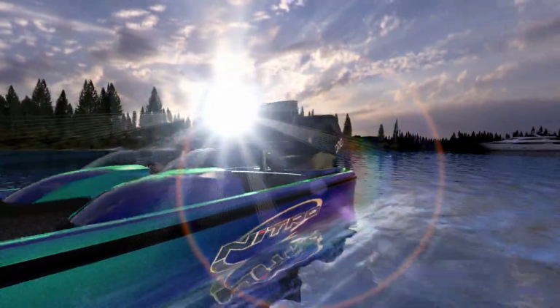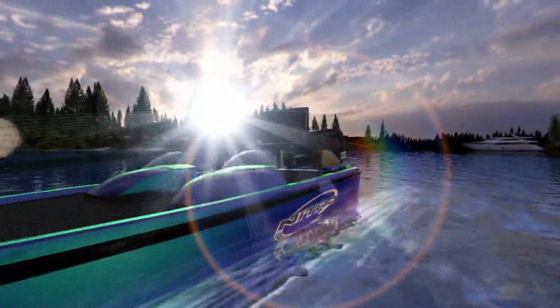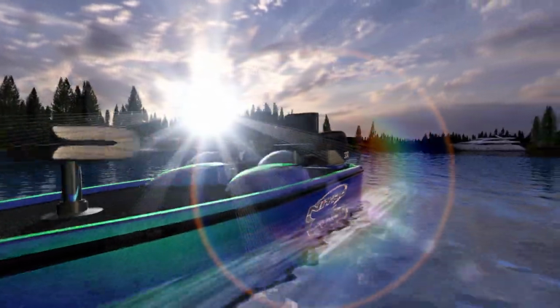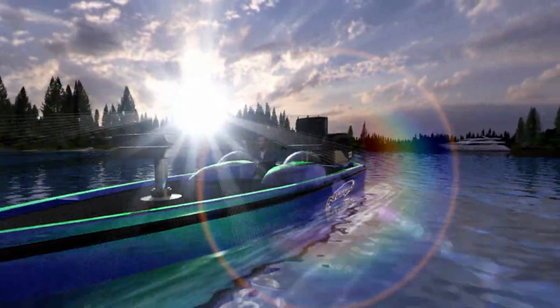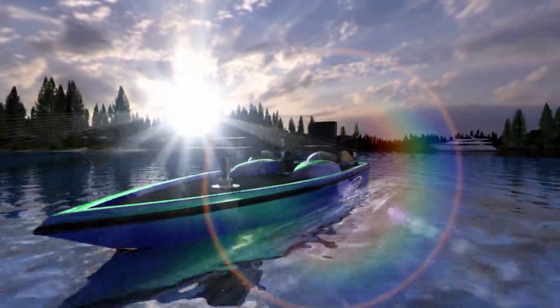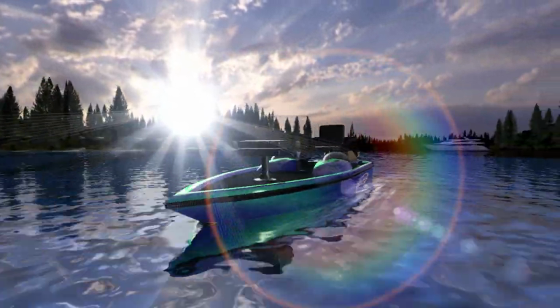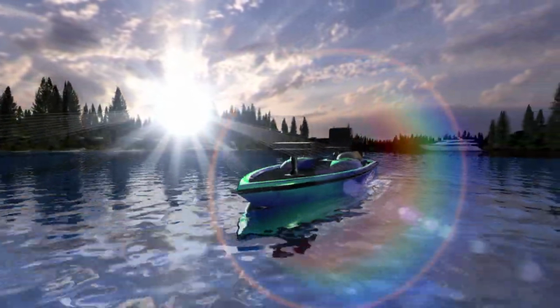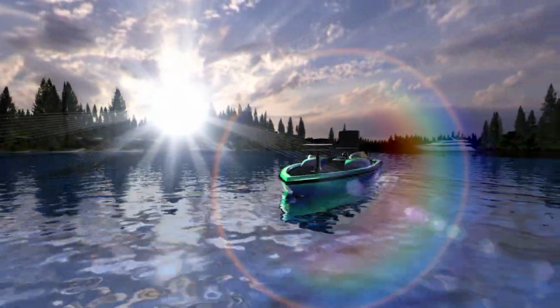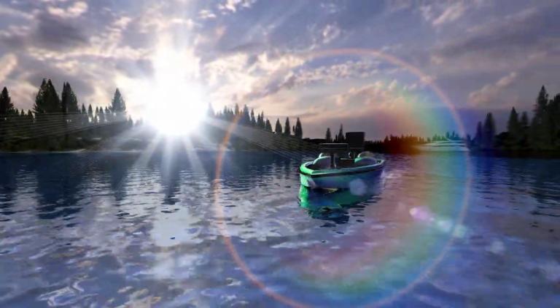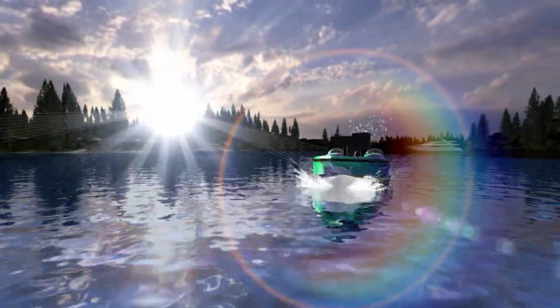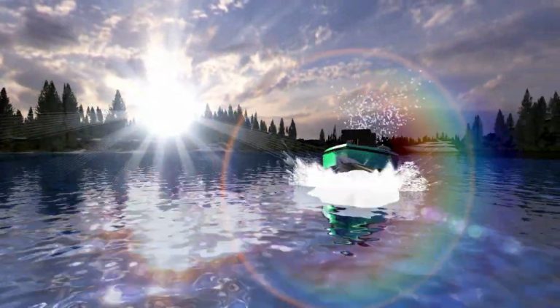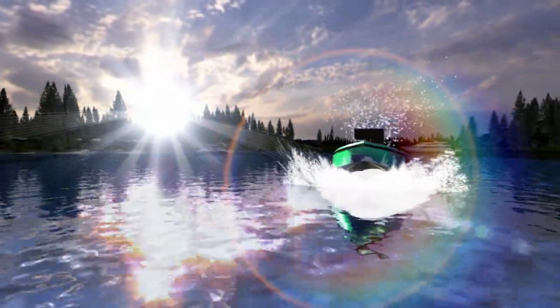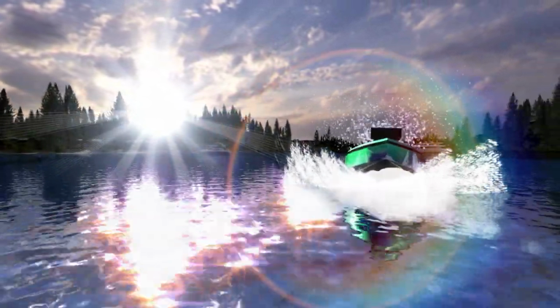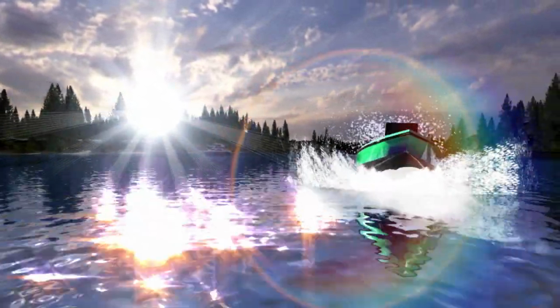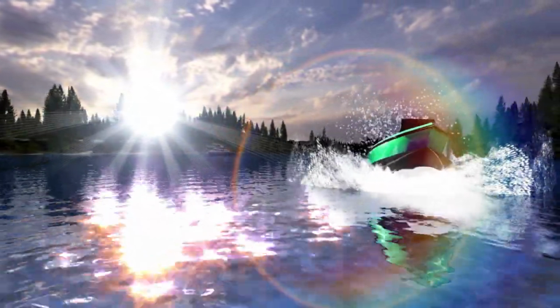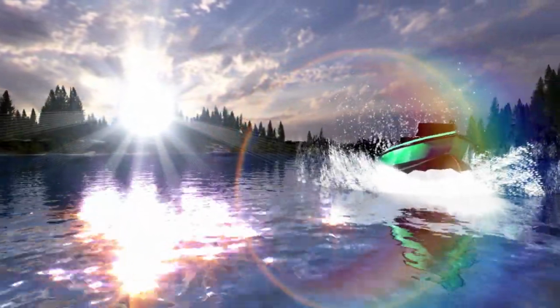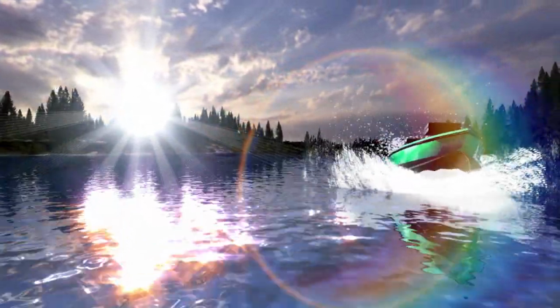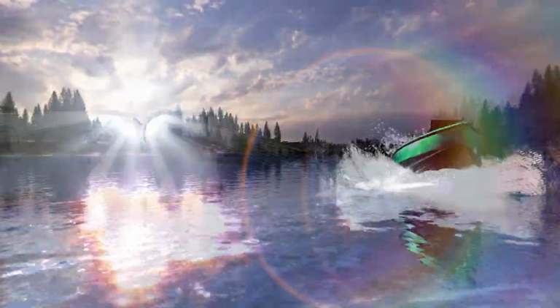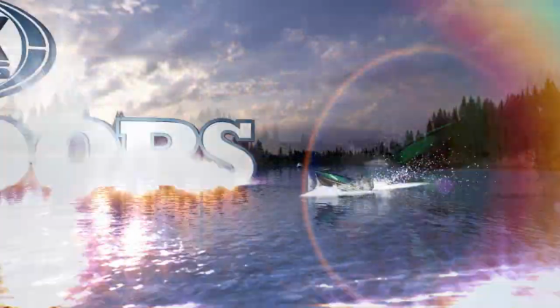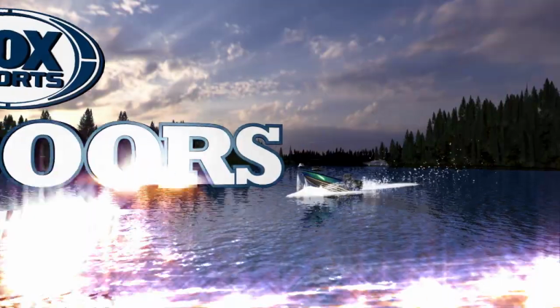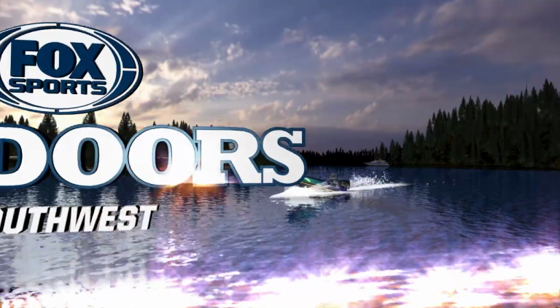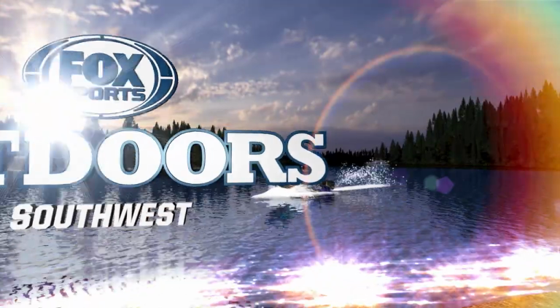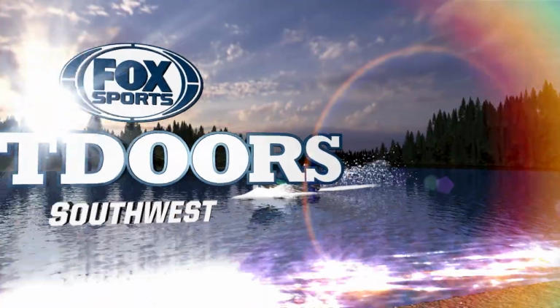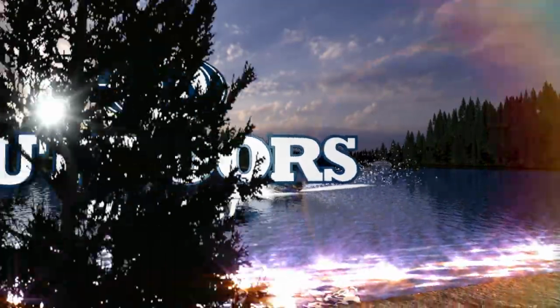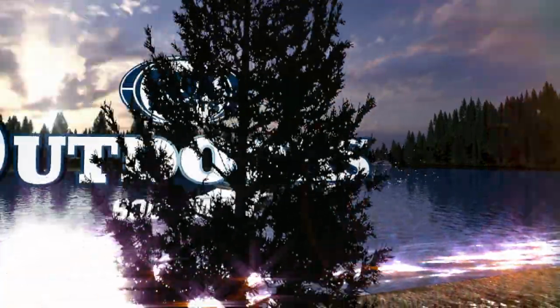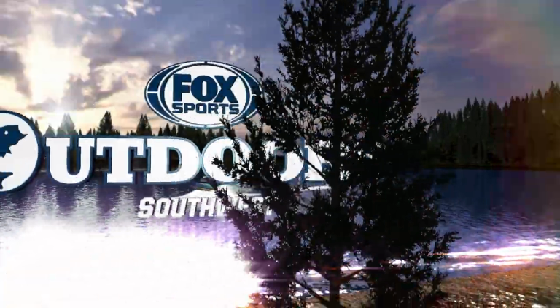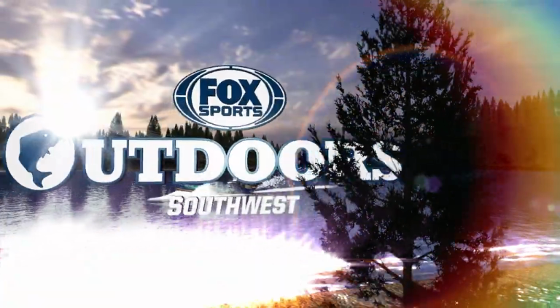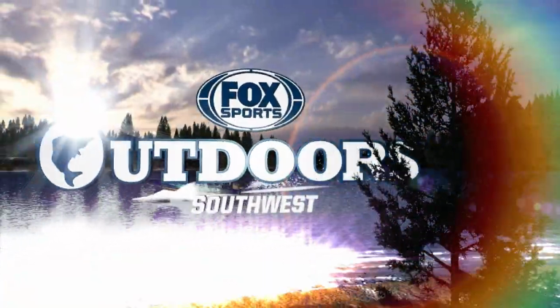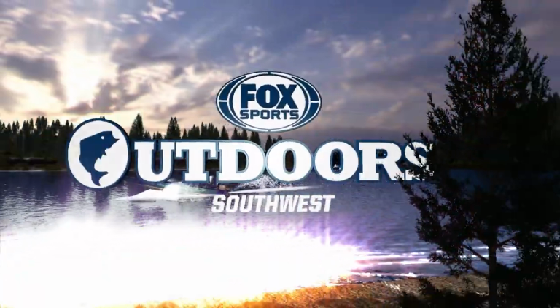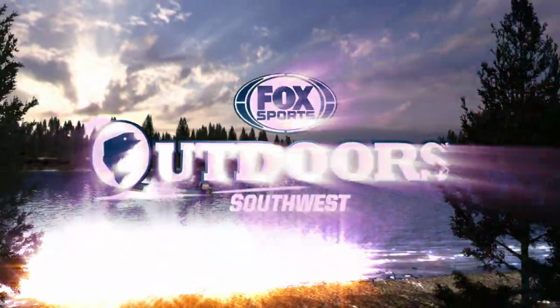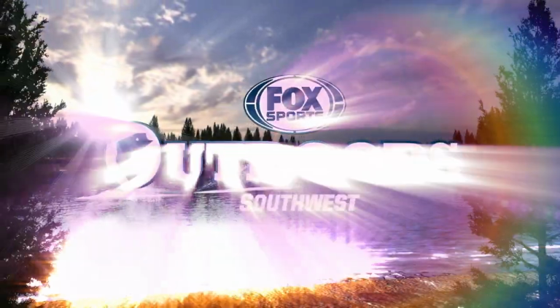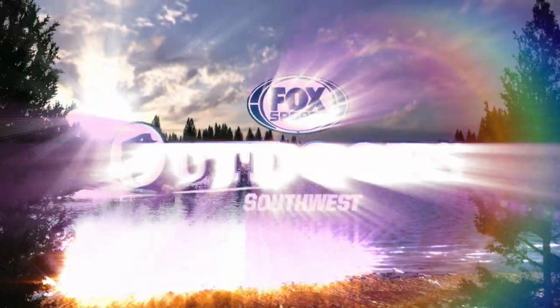It's time for your weekly fishing reports and real-time outdoor news from the Southwest Region. This is Fox Sports Outdoors.